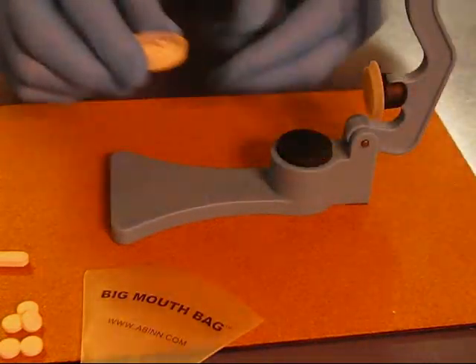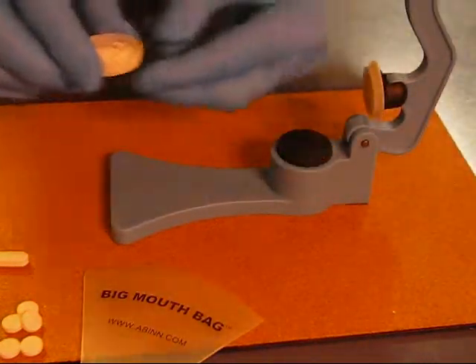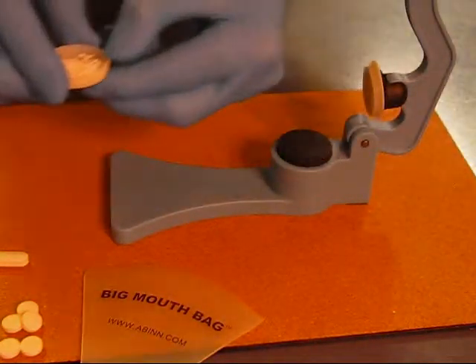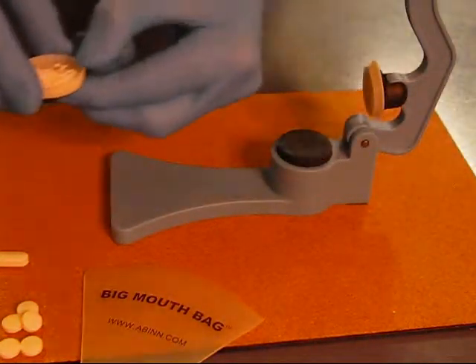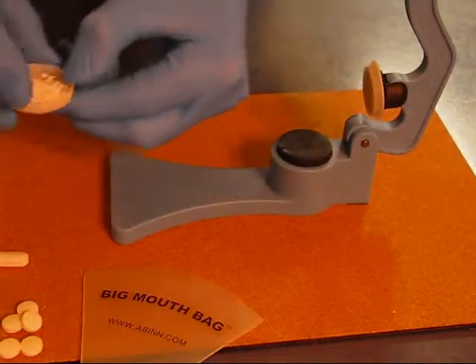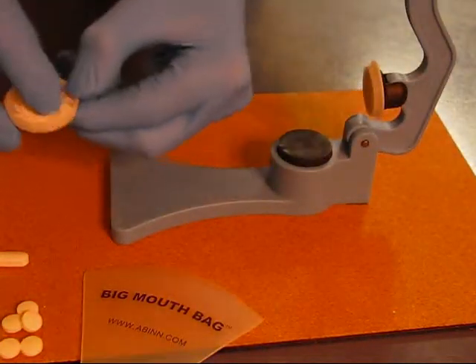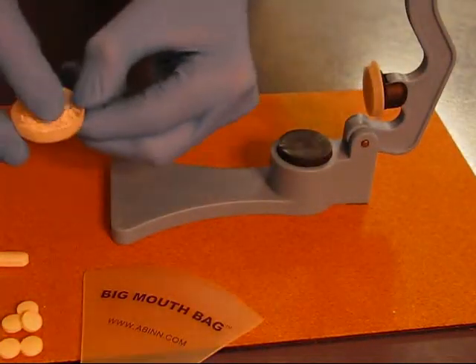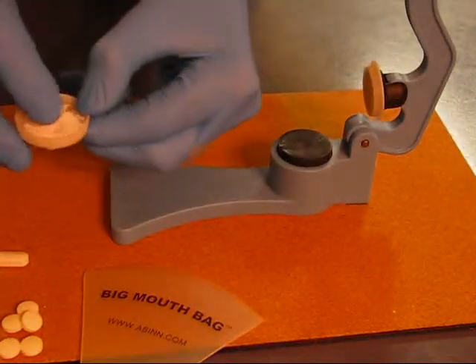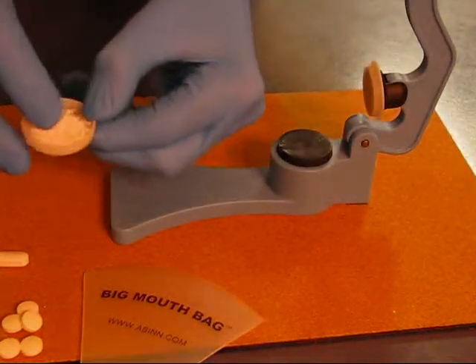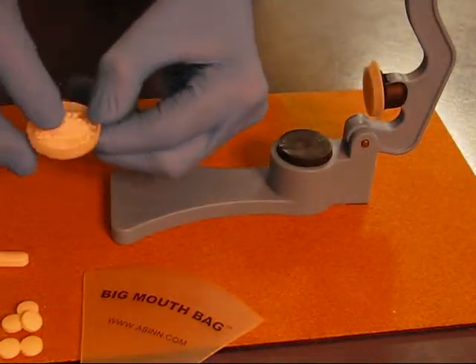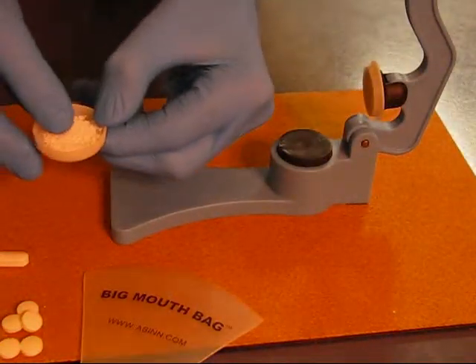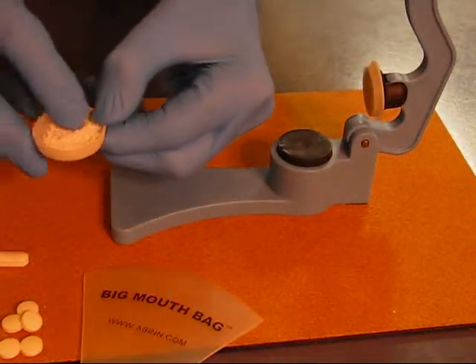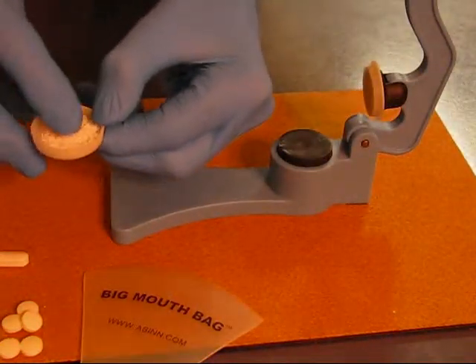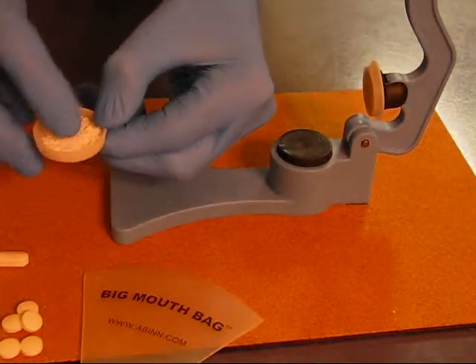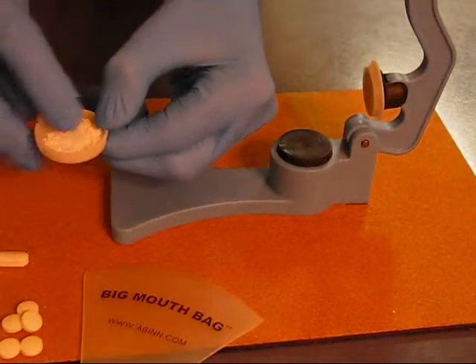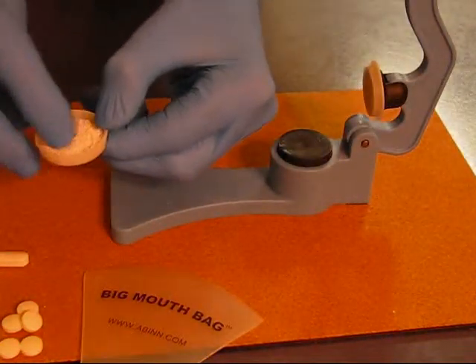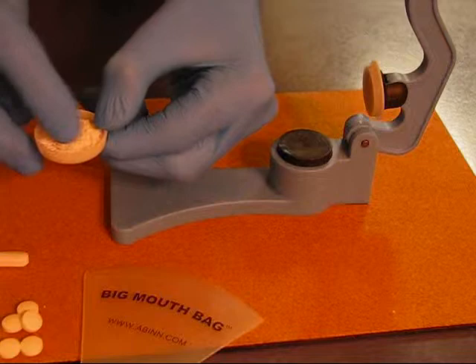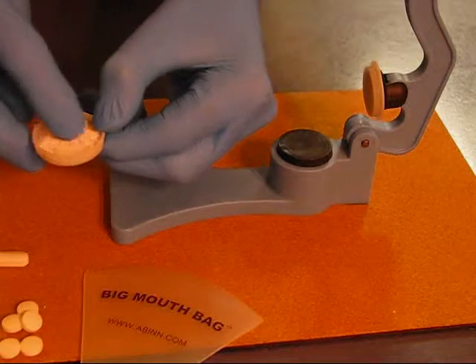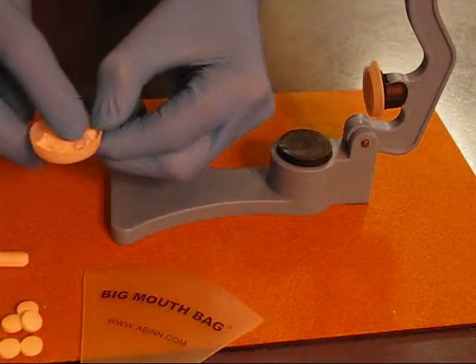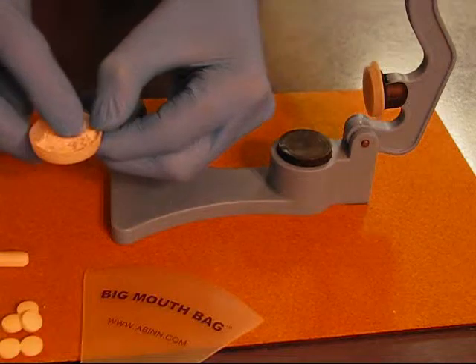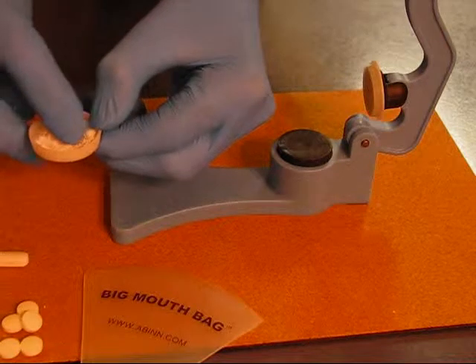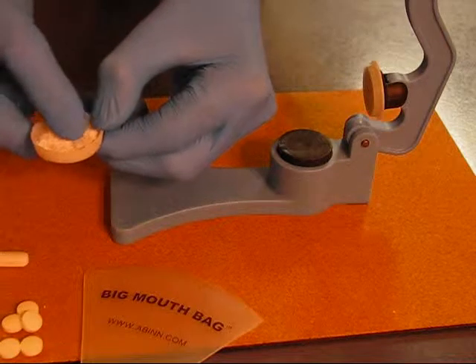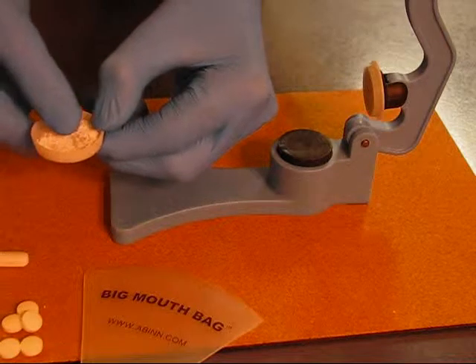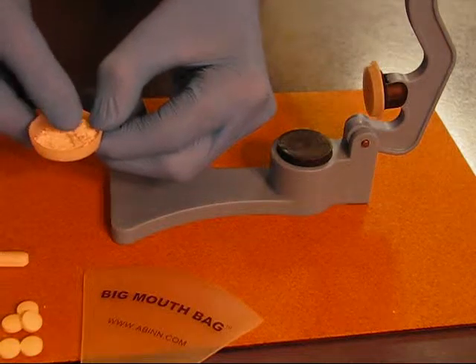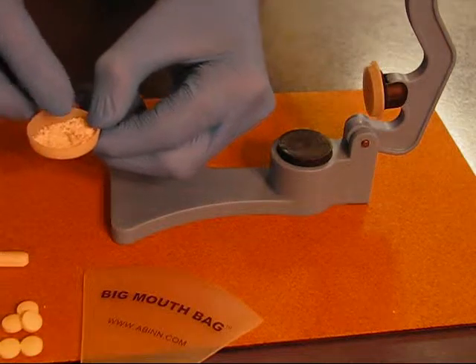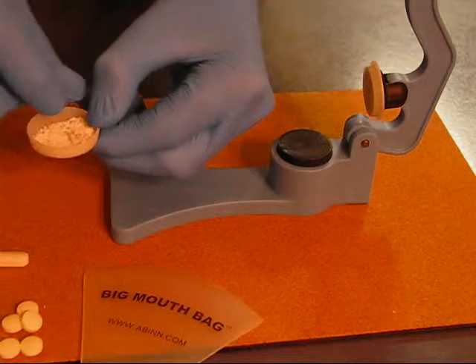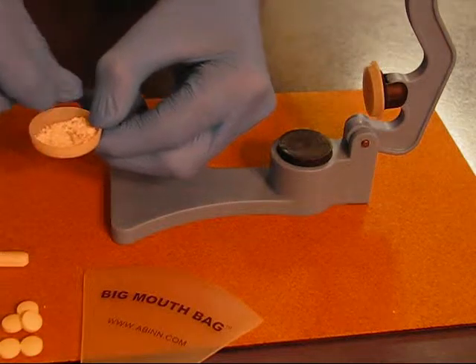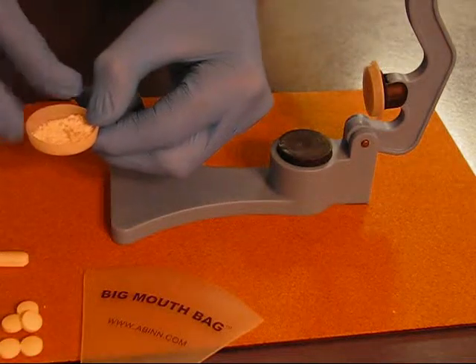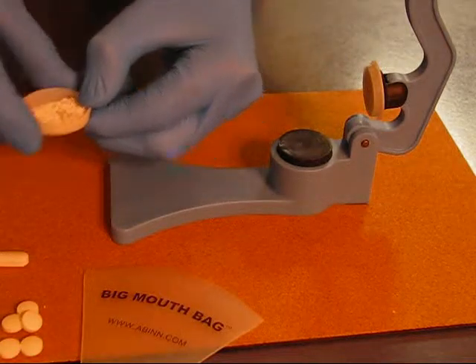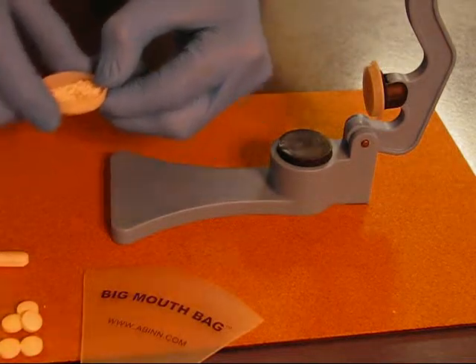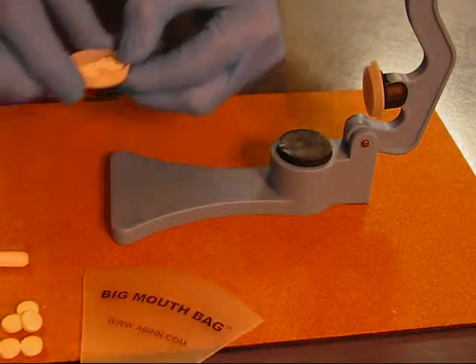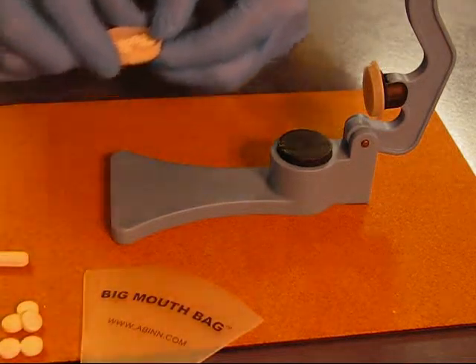You can hear the pill crushing quite easily underneath. There we go — we've got a very fine powder. Very easily done.